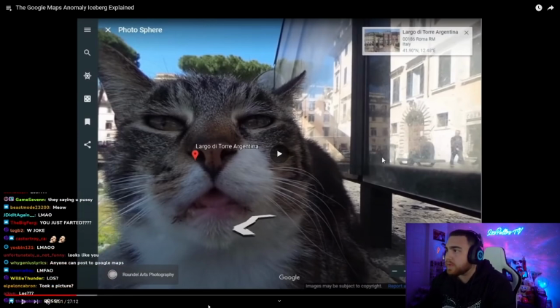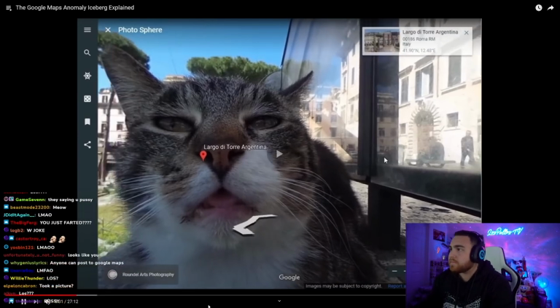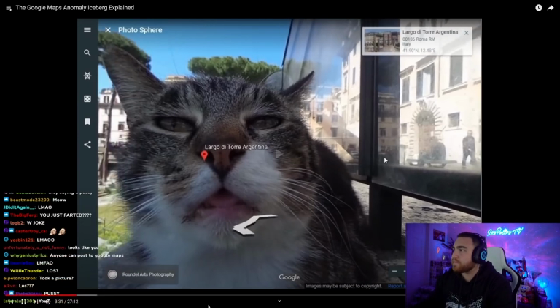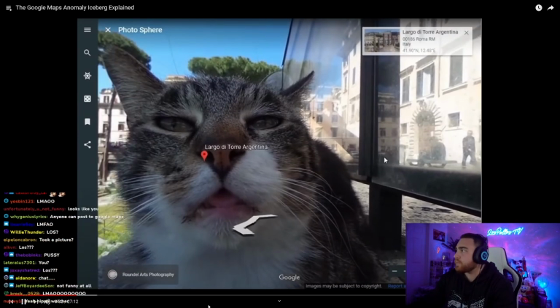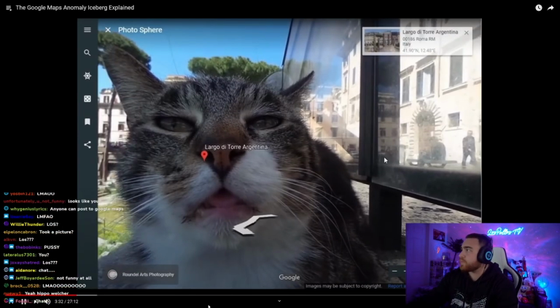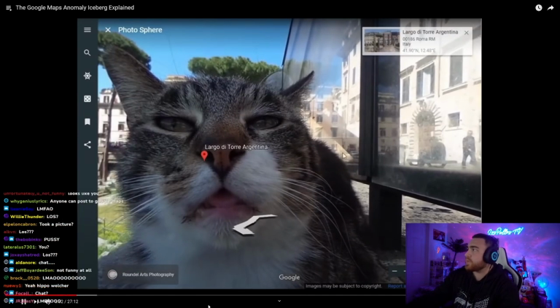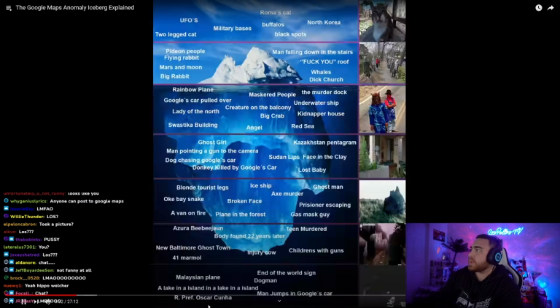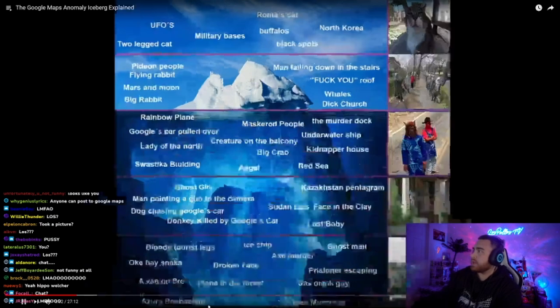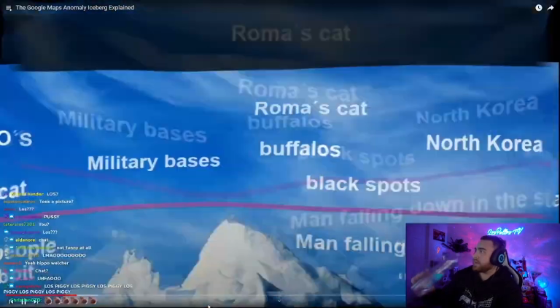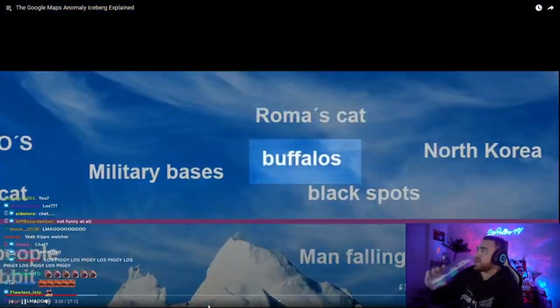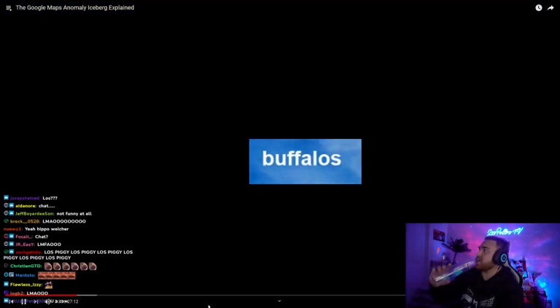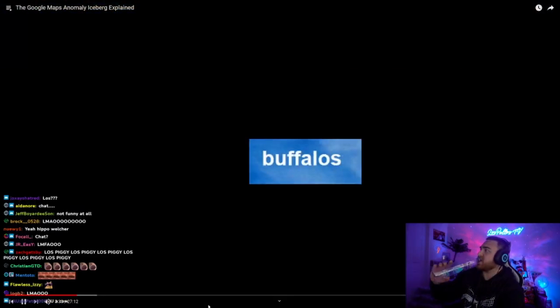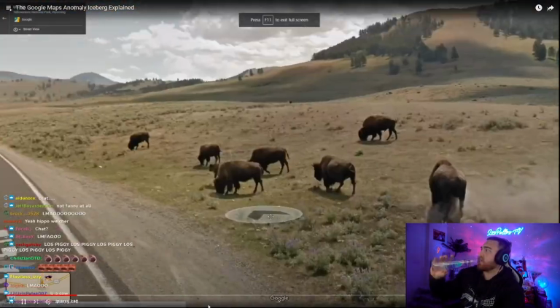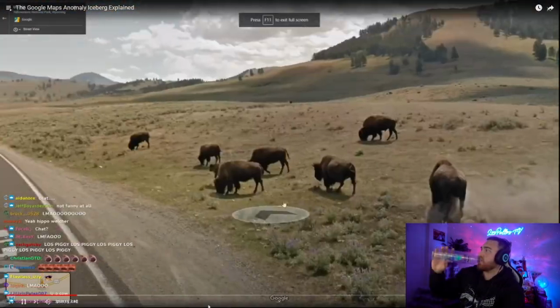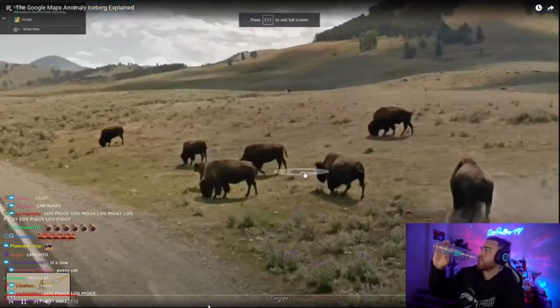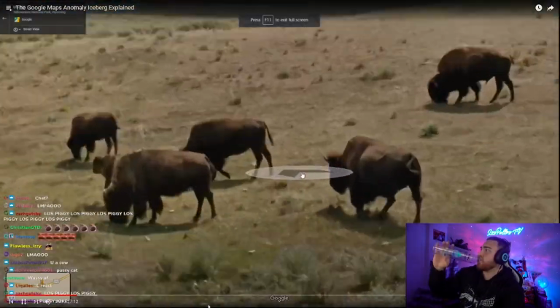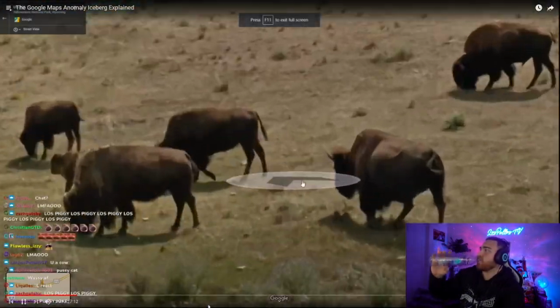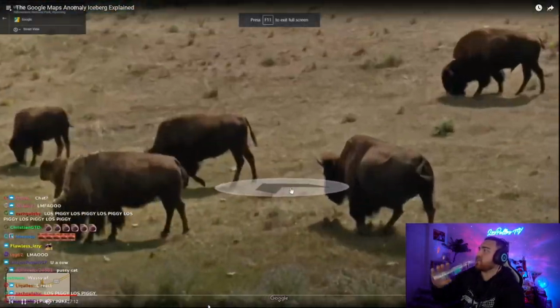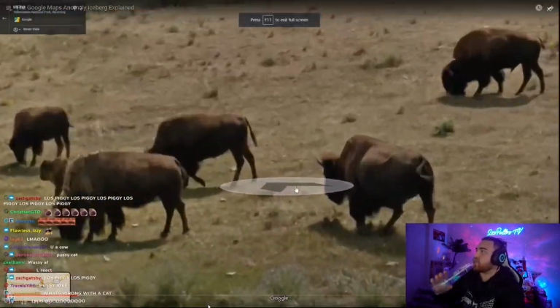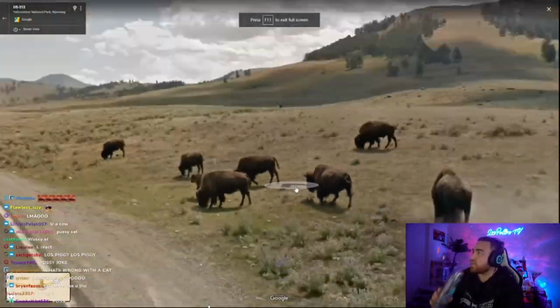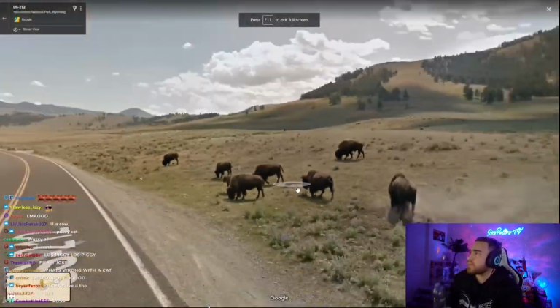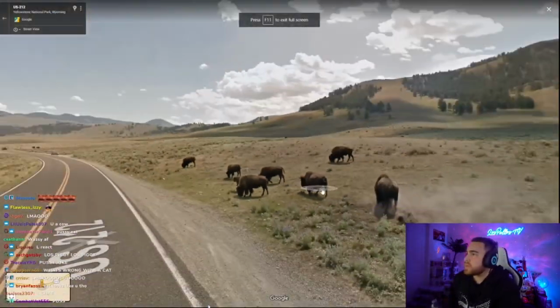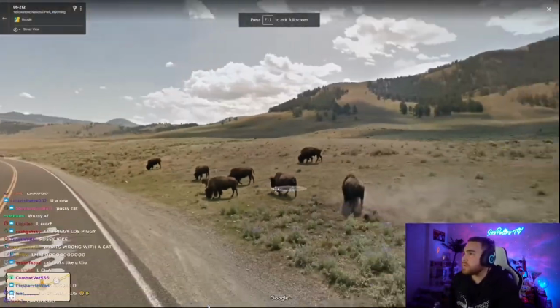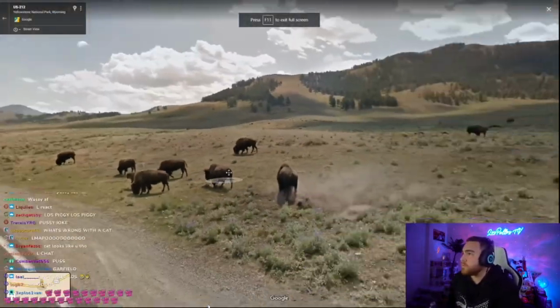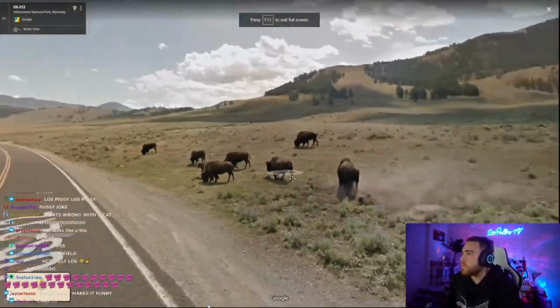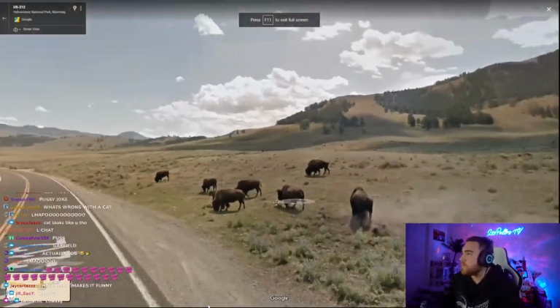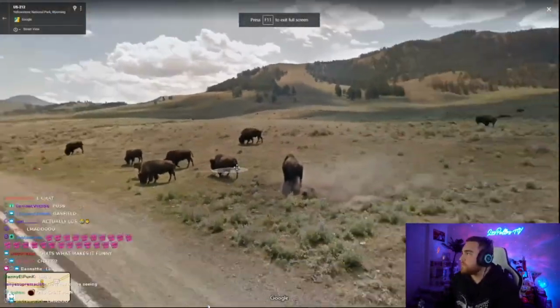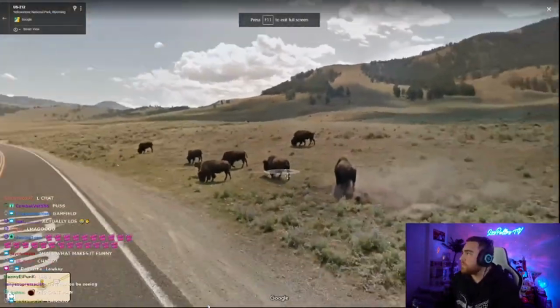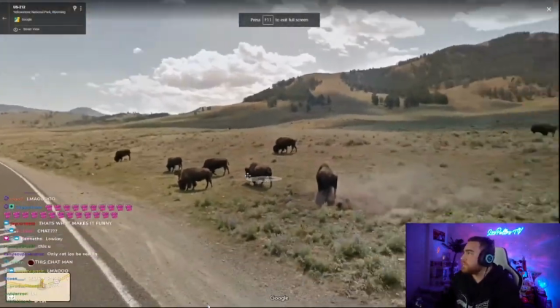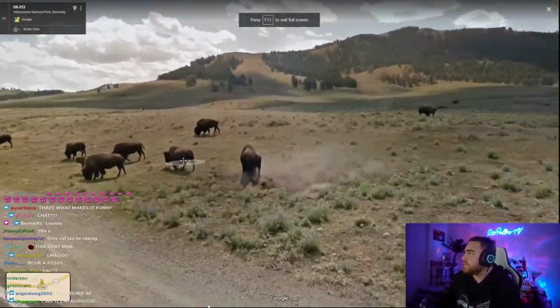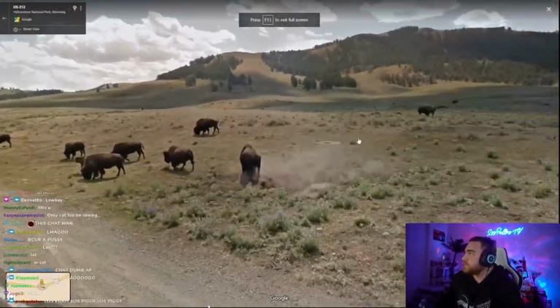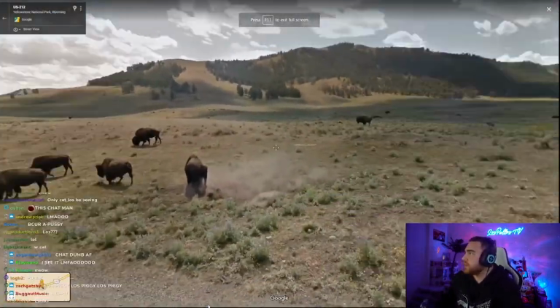Buffaloes. This entry is probably just referring to buffaloes you can see on Google Maps.